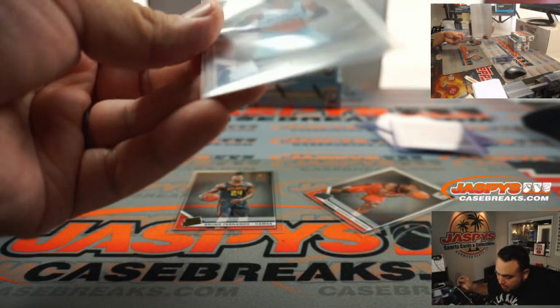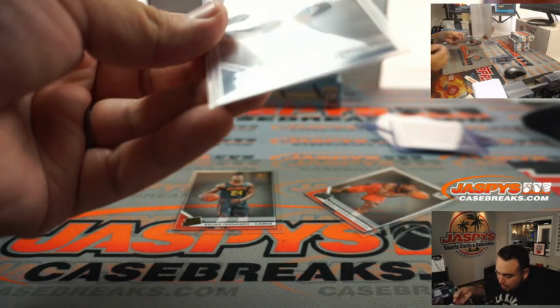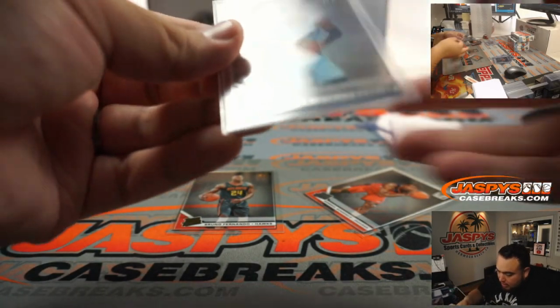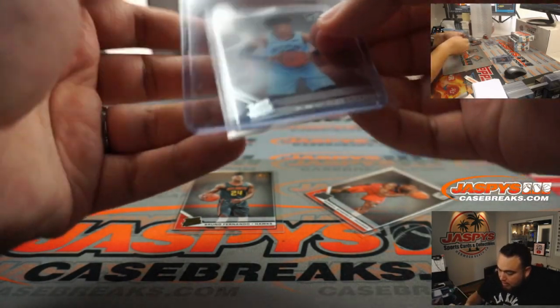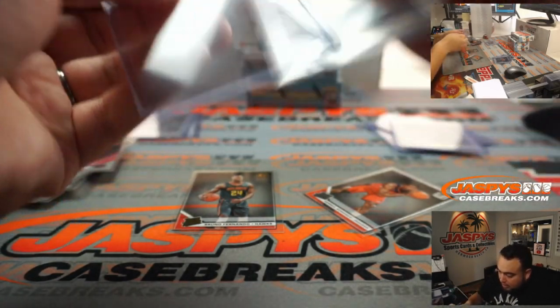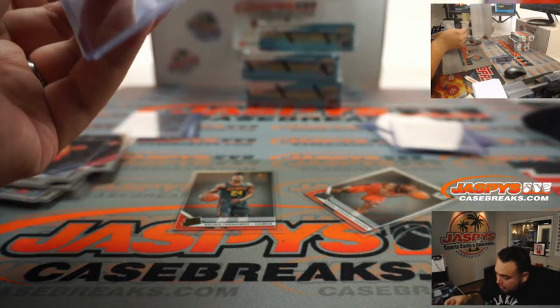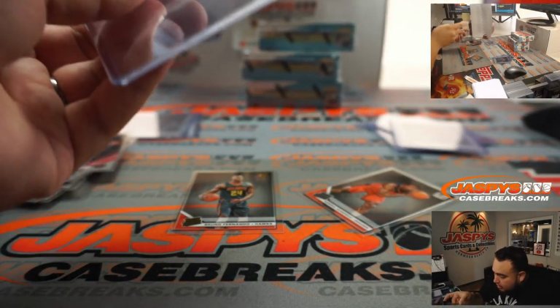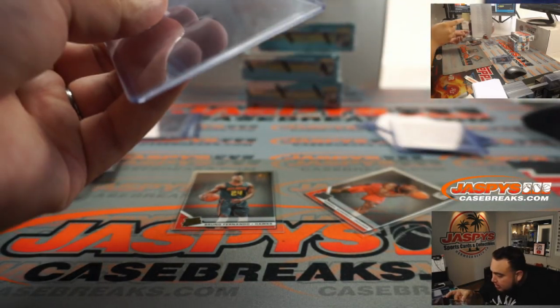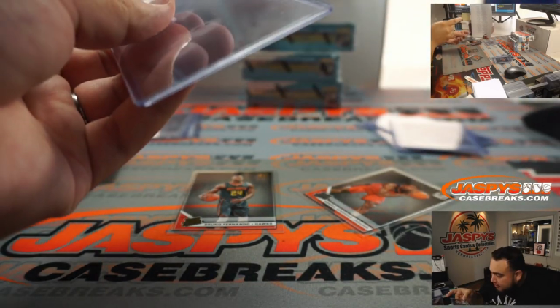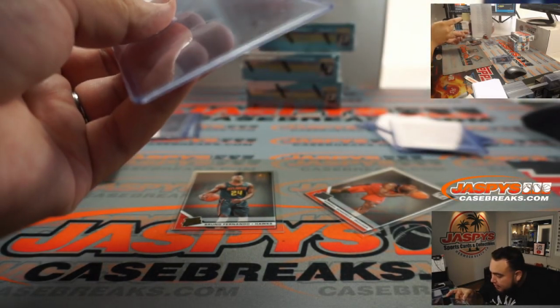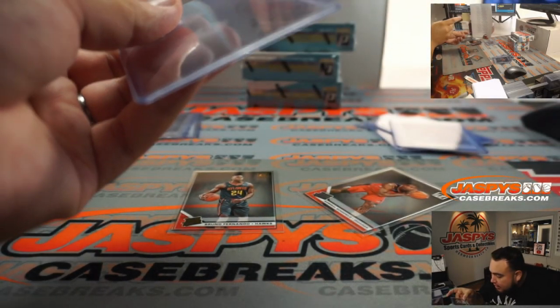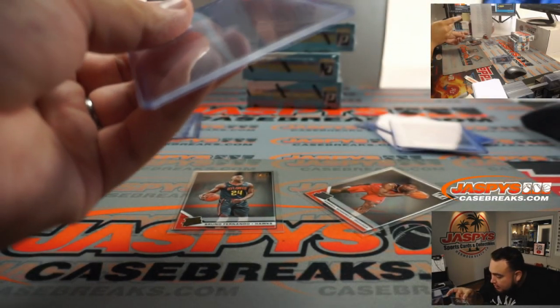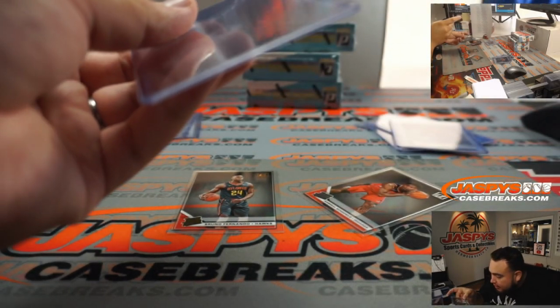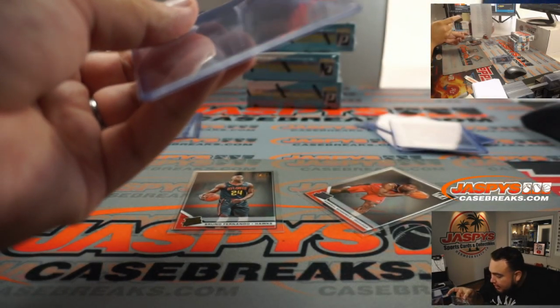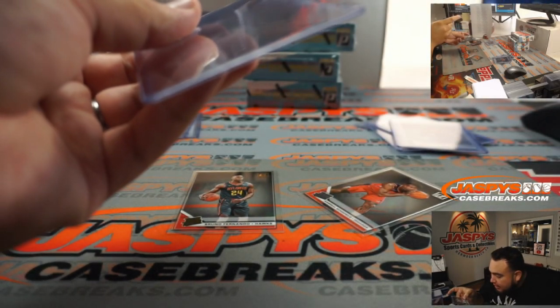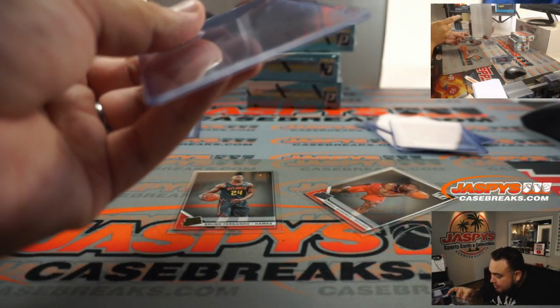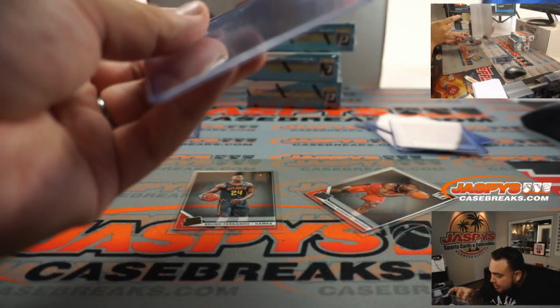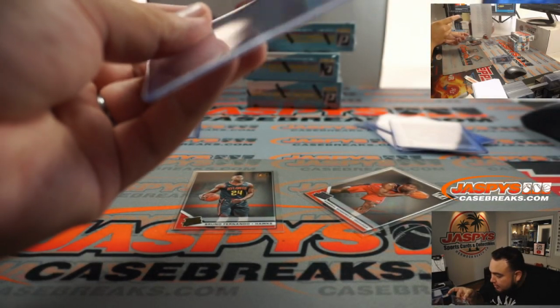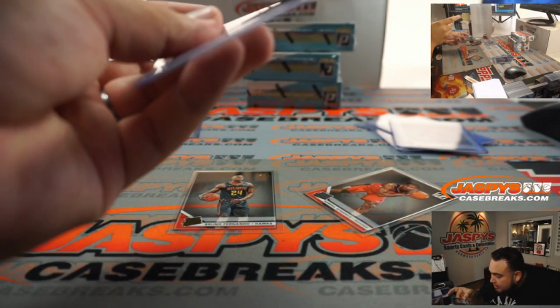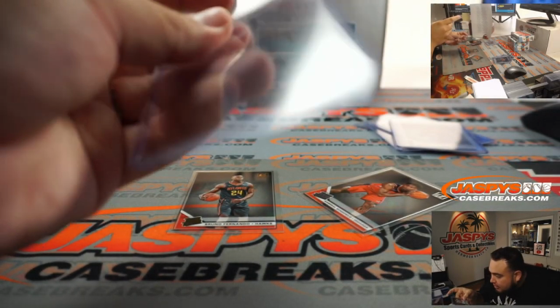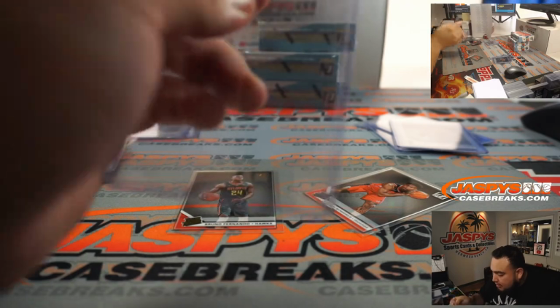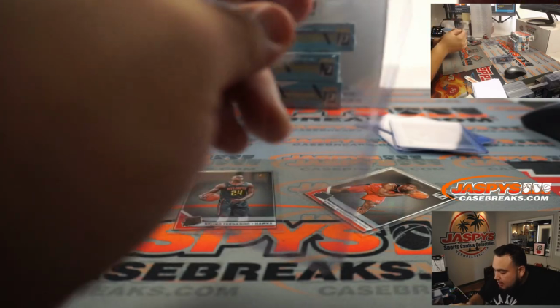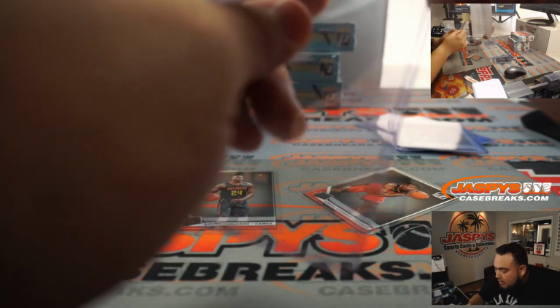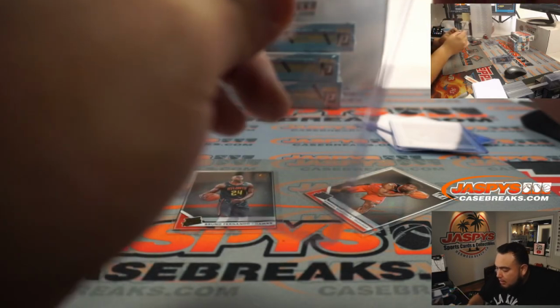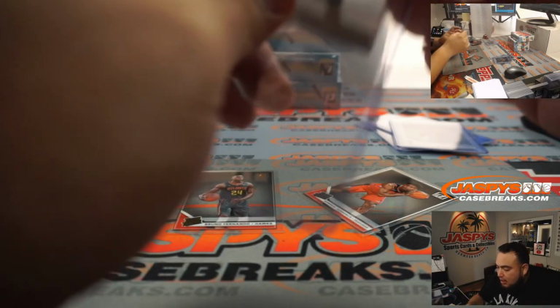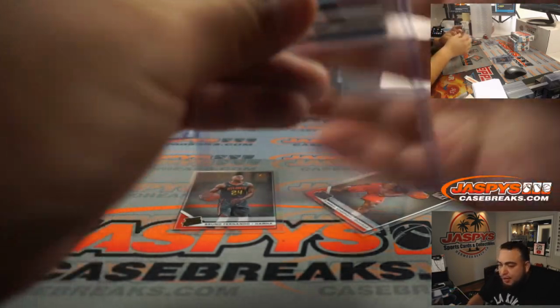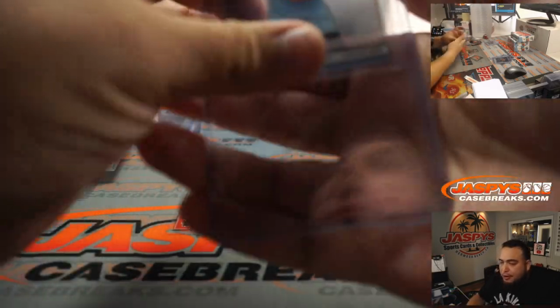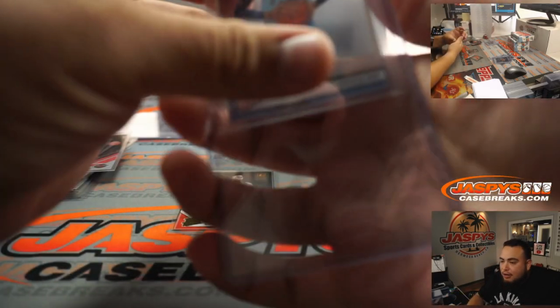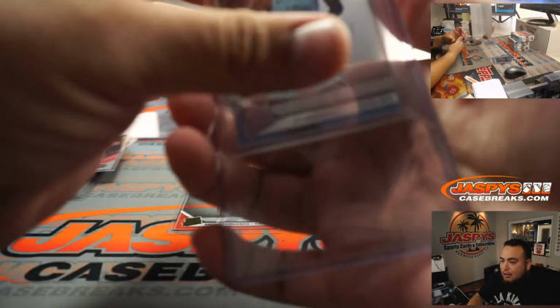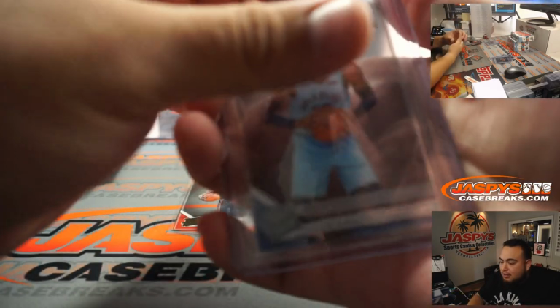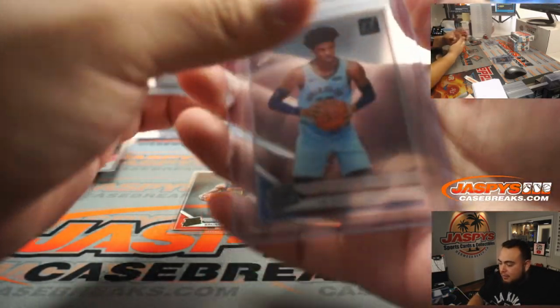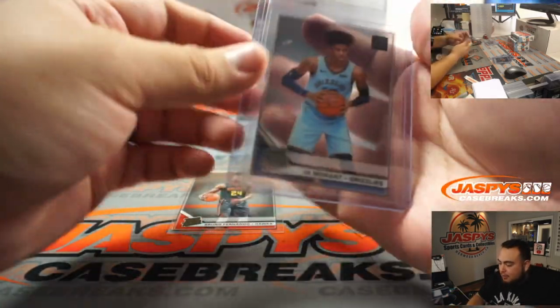Memphis Grizzlies Matt — there you go man. Centering's pretty good too, I don't really see any crazy surface scratches from my eyes, but I'm not a grader at the same time.